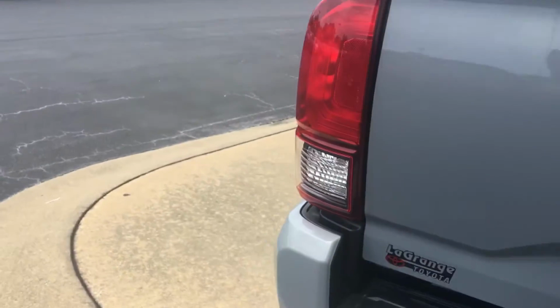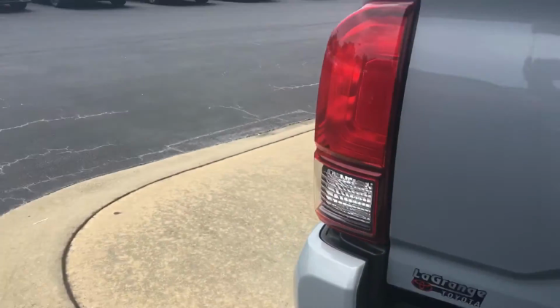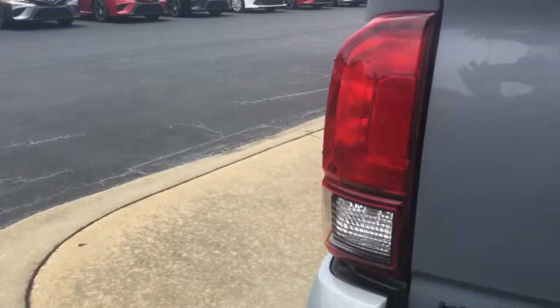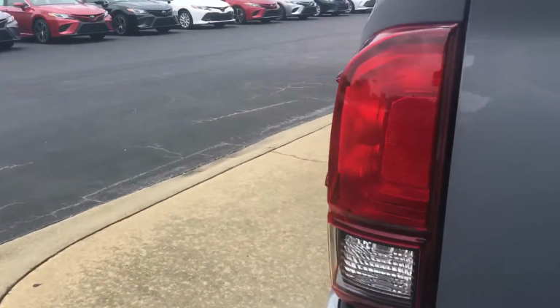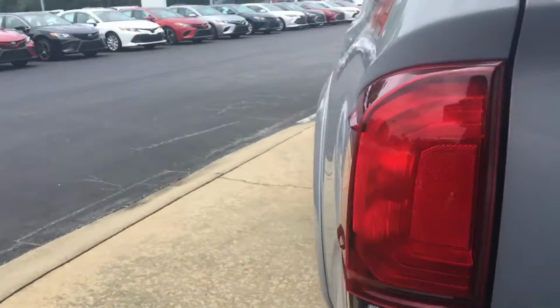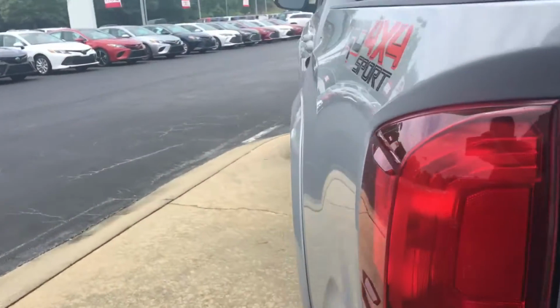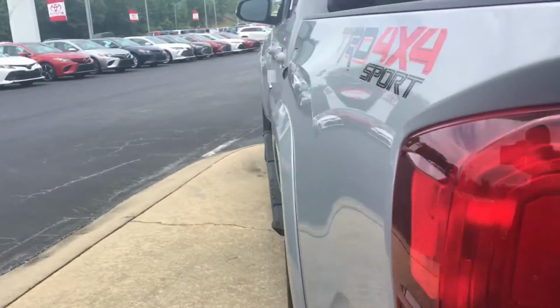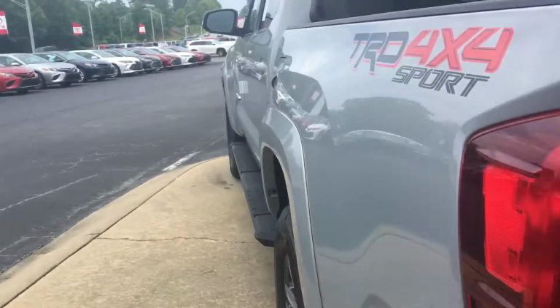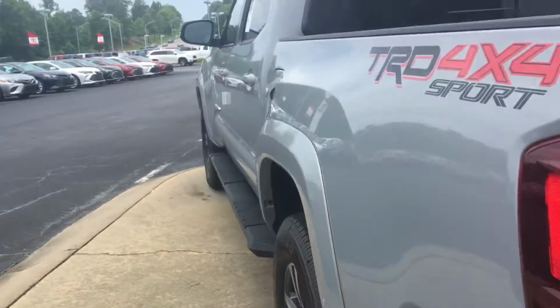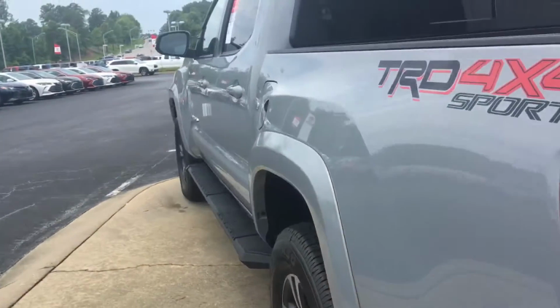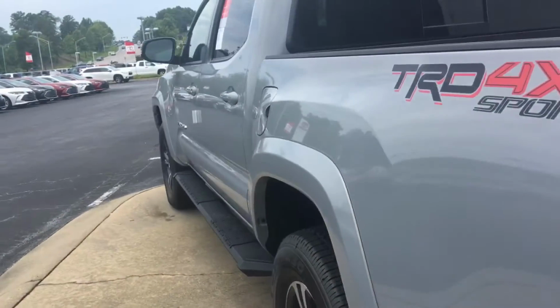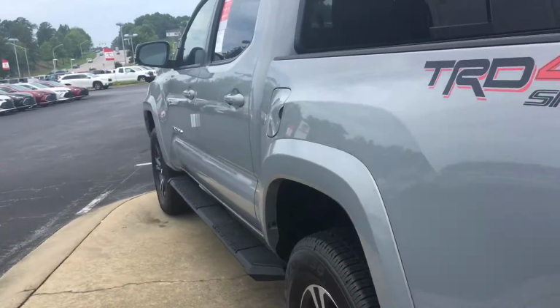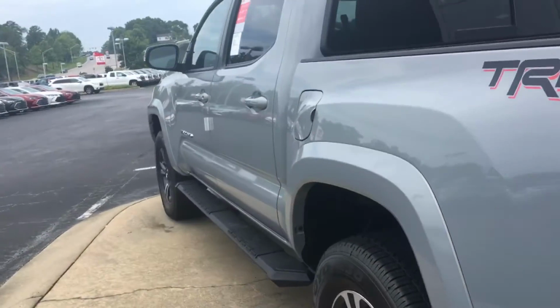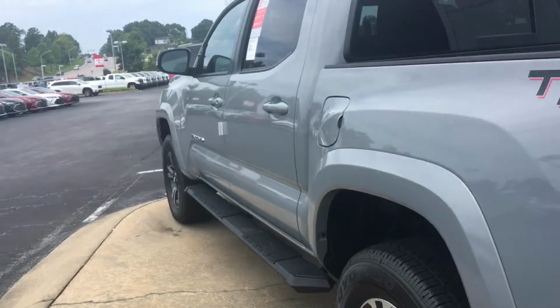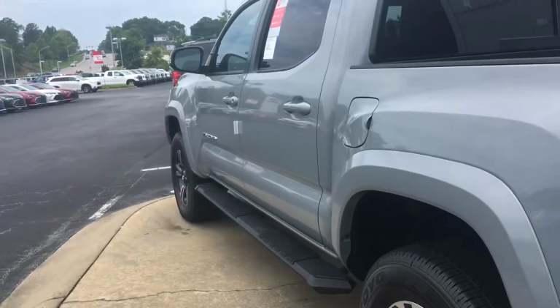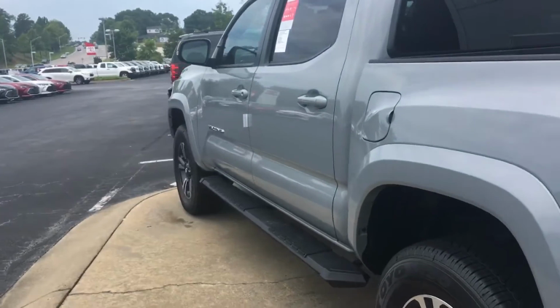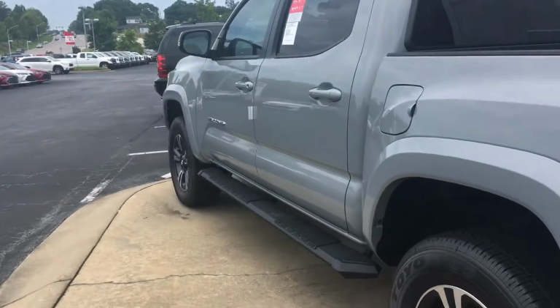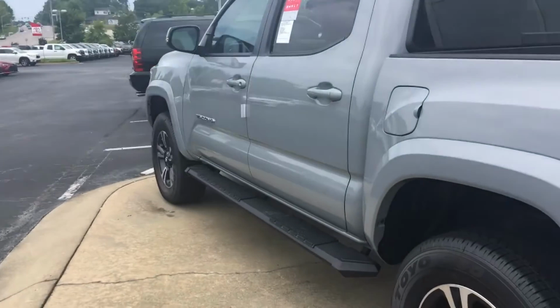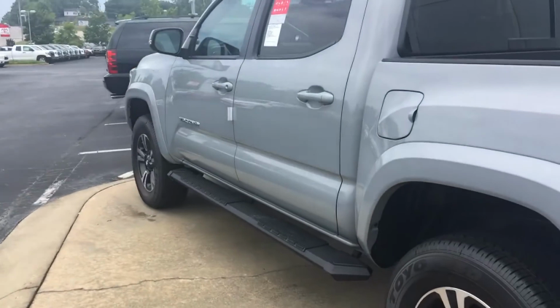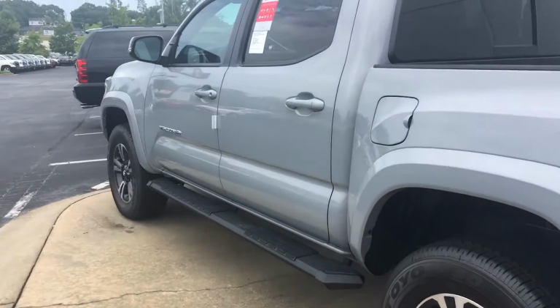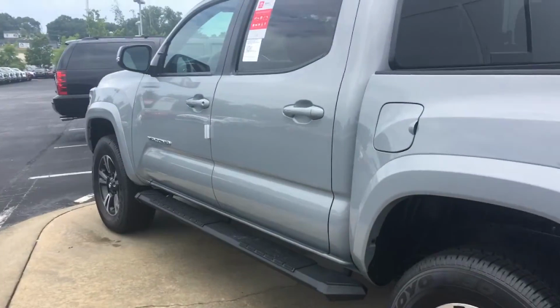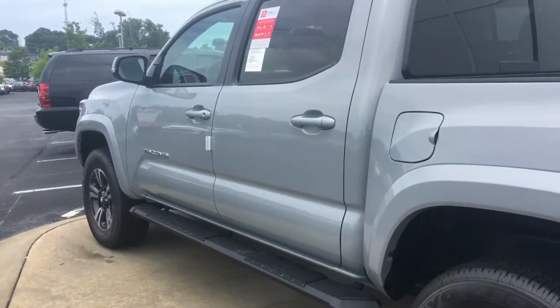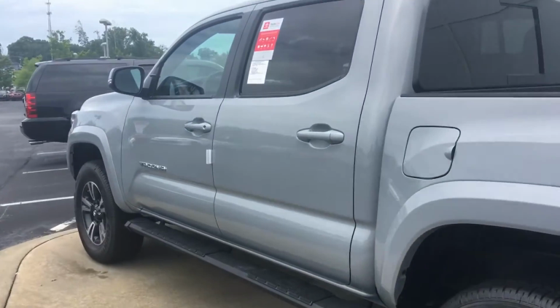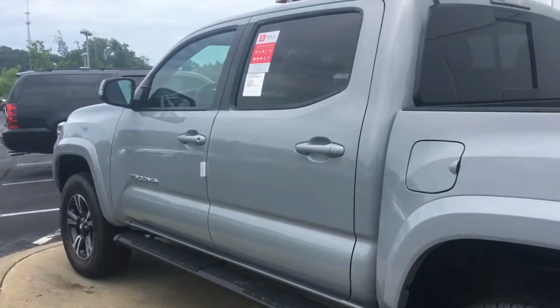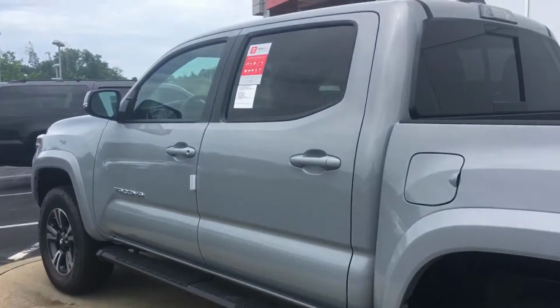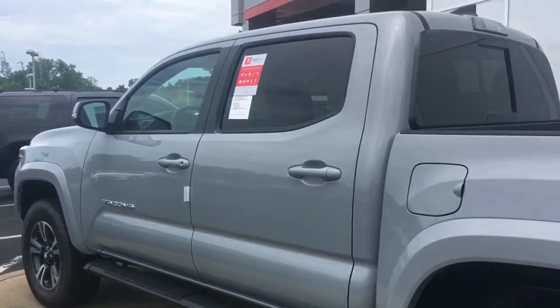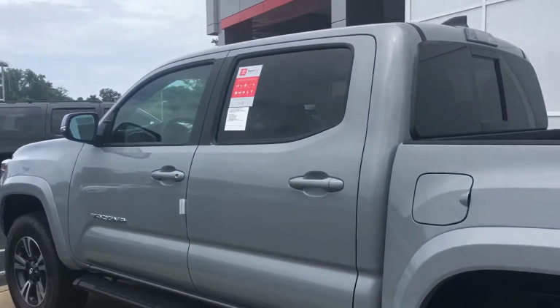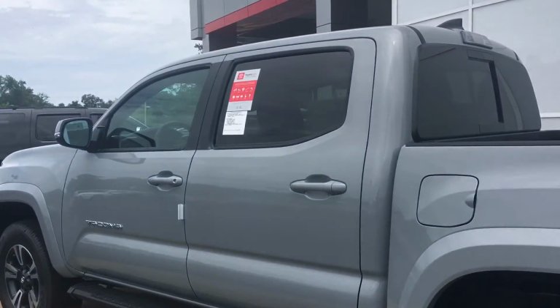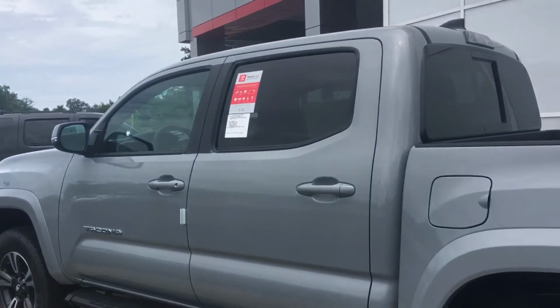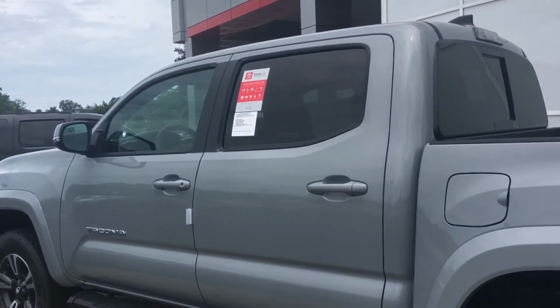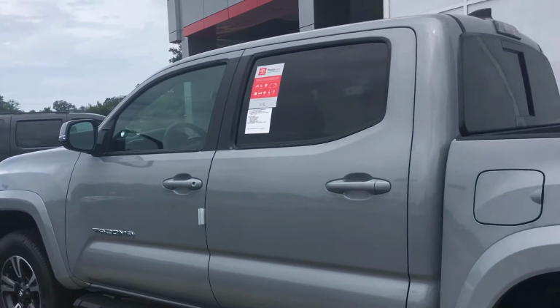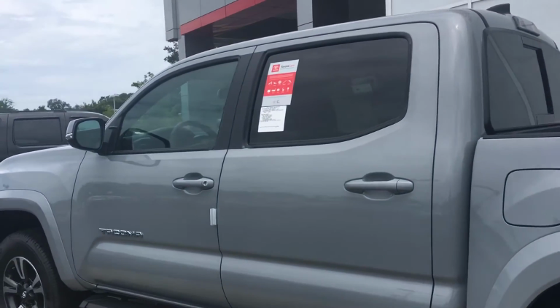All of our Tacomas come with a minimum two years, 25,000 miles, complimentary maintenance, and tires for life.